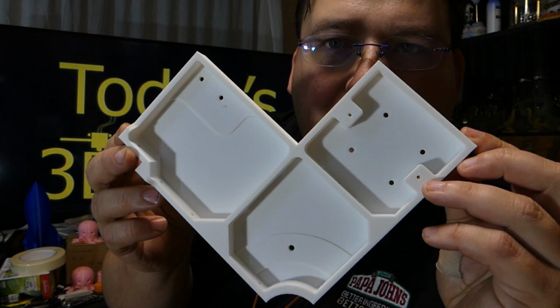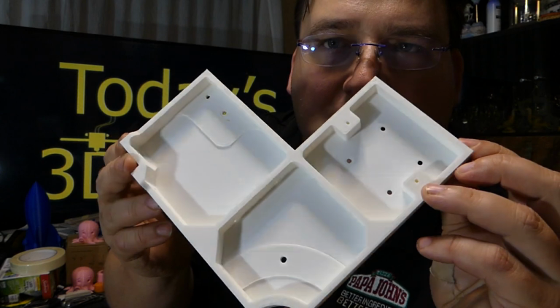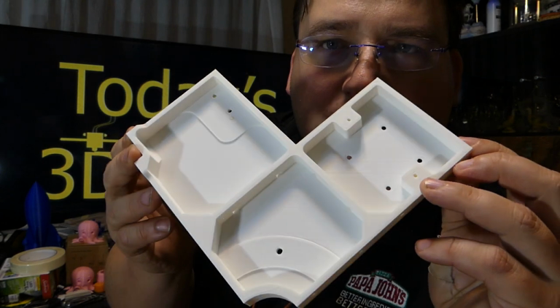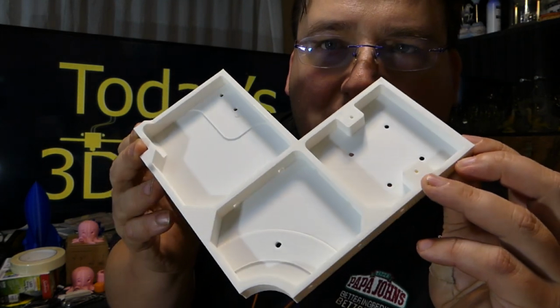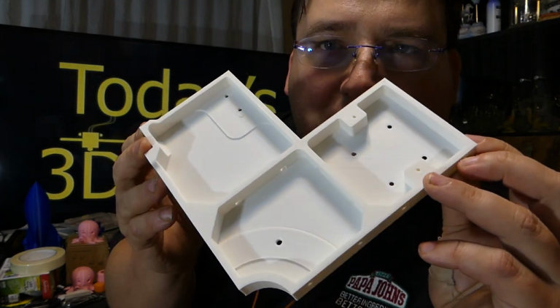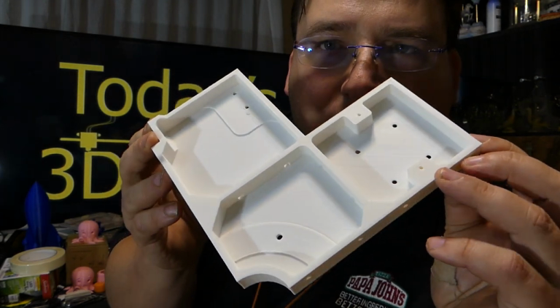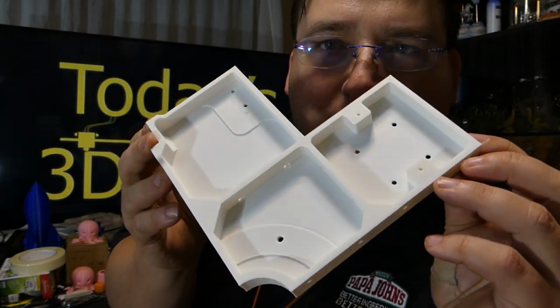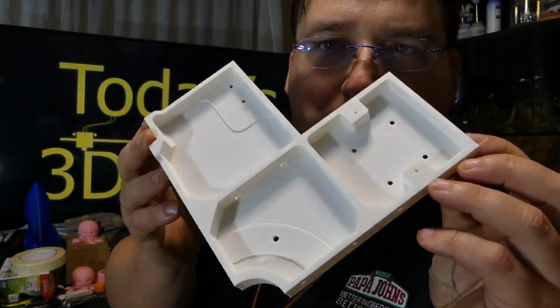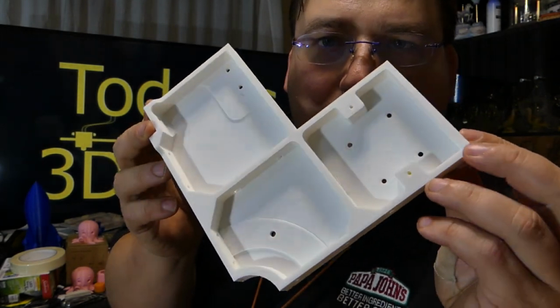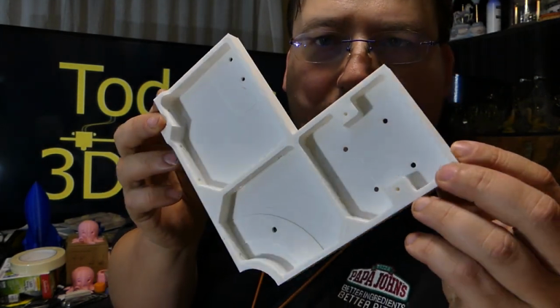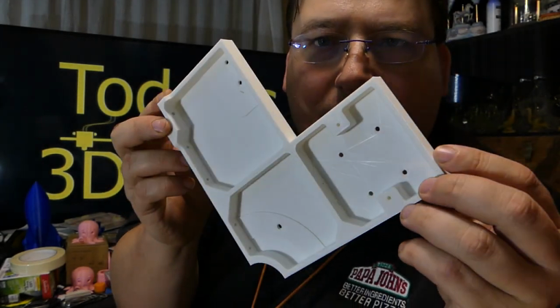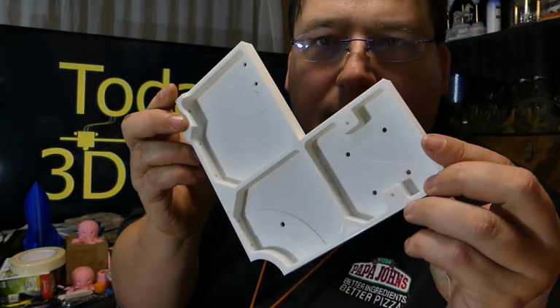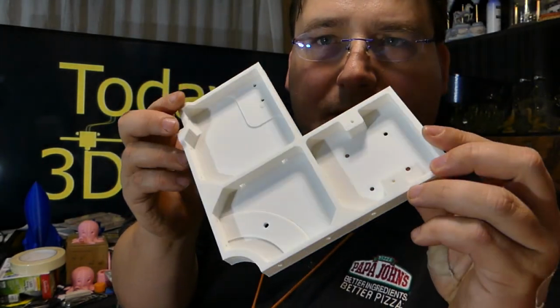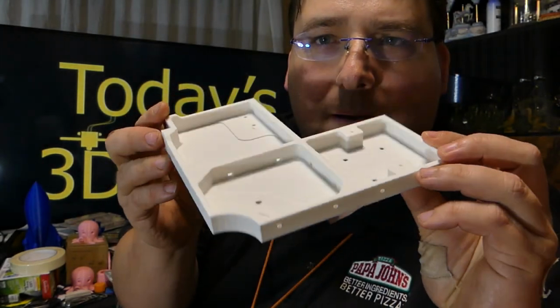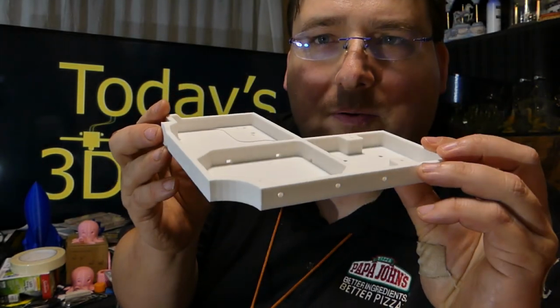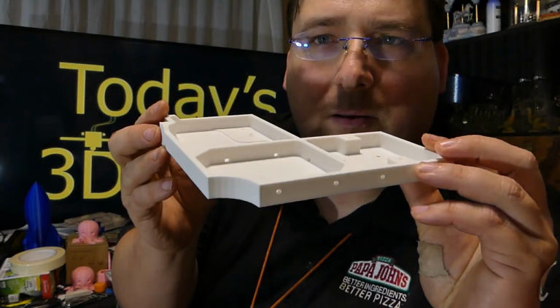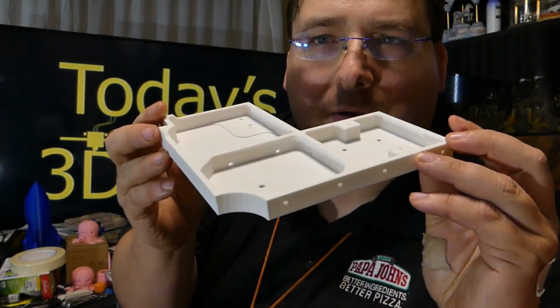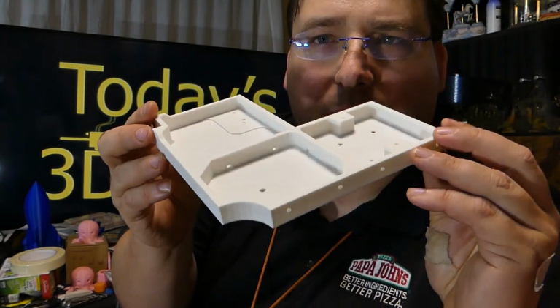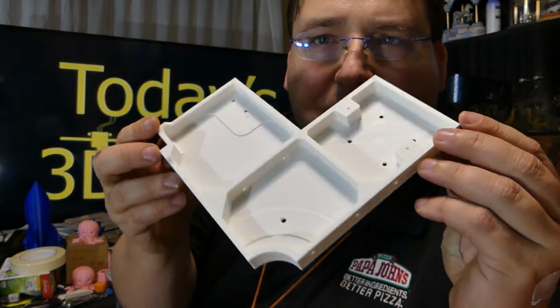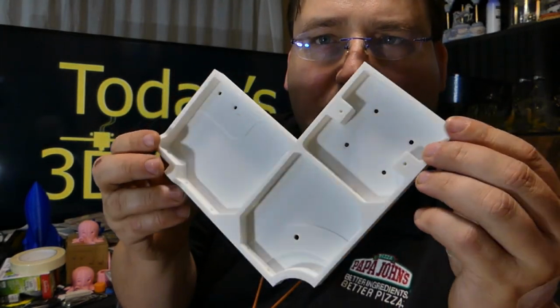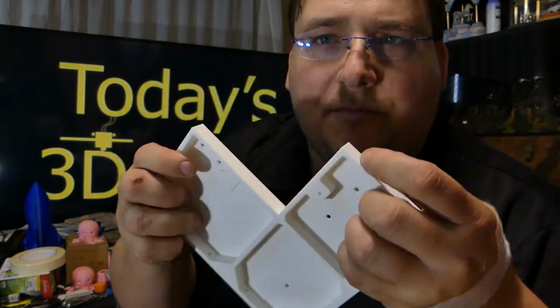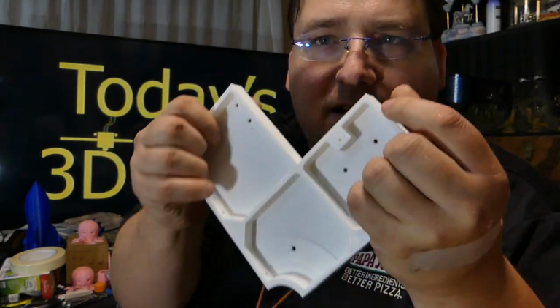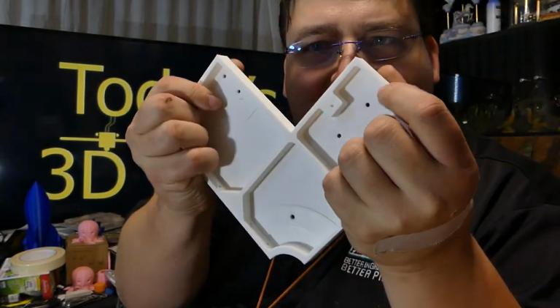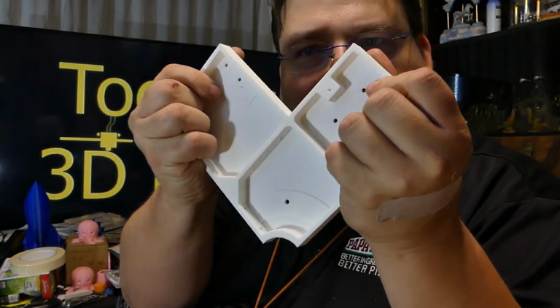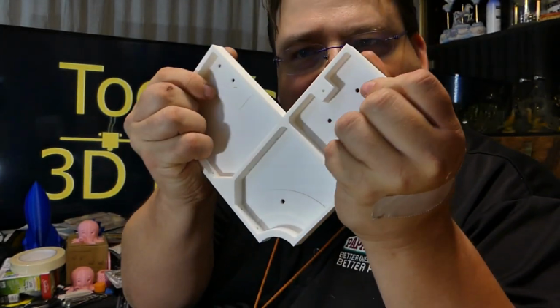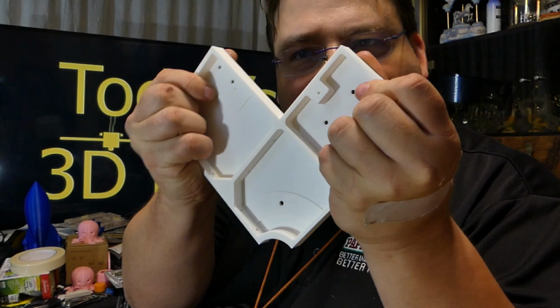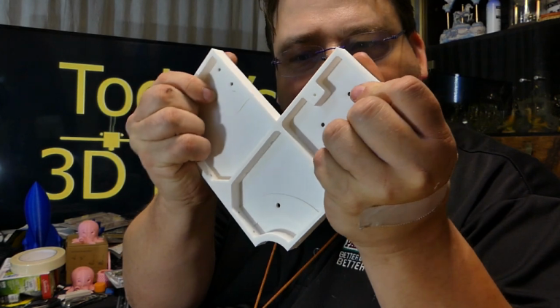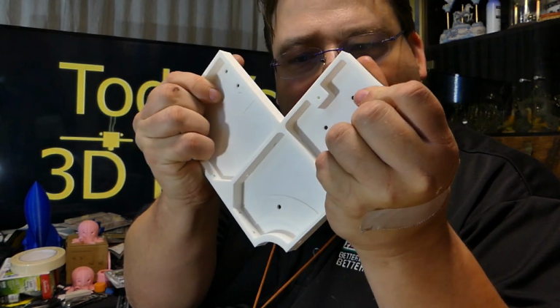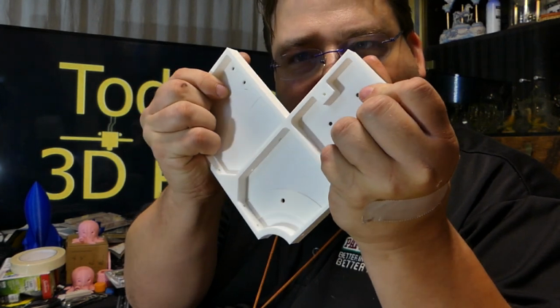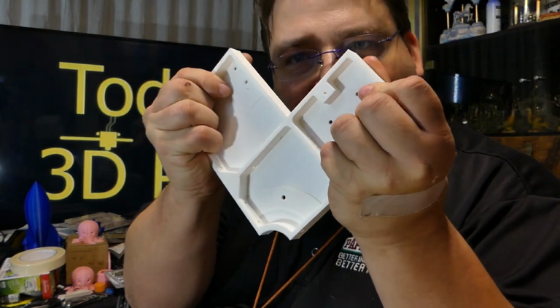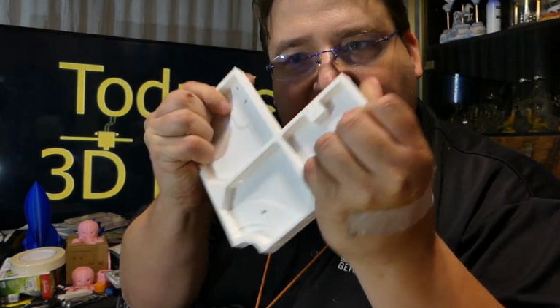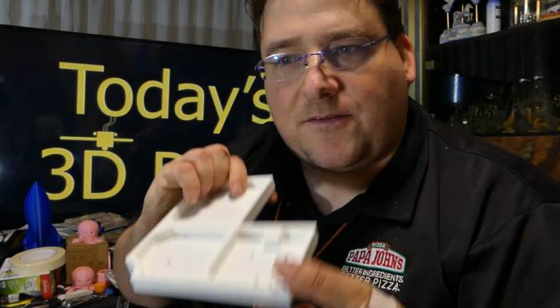I did this in my standard 3x3x3 — 3 top, 3 bottom, 3 perimeter. So it comes out nice and stiff. I mean, this is crazy stiff.